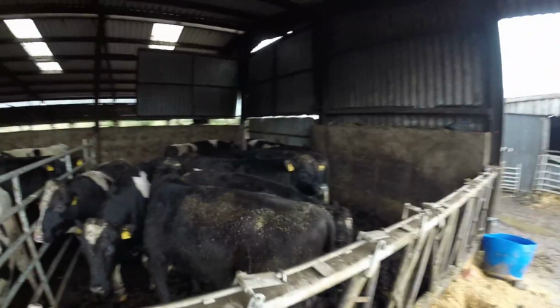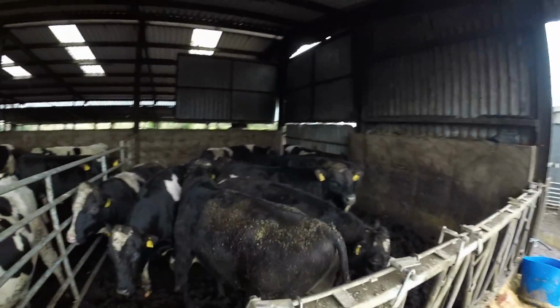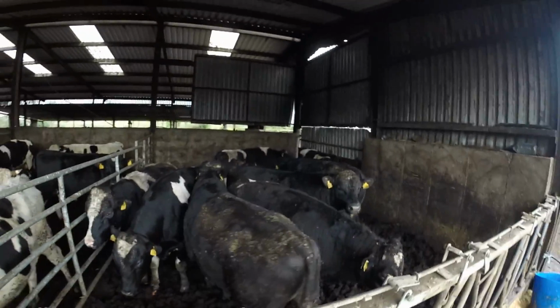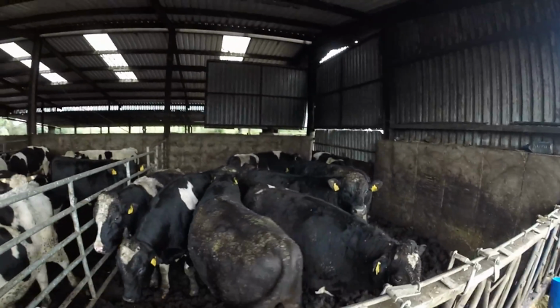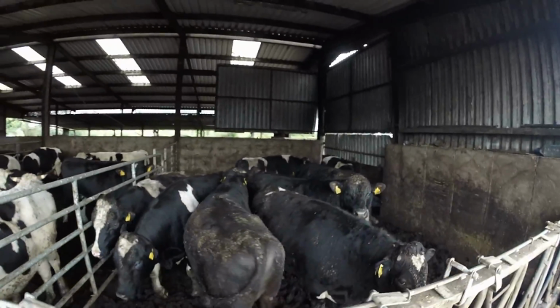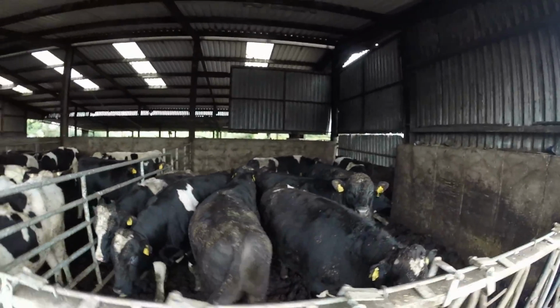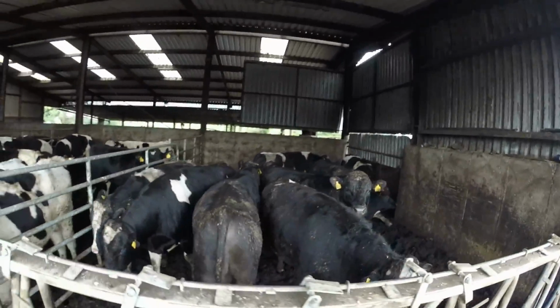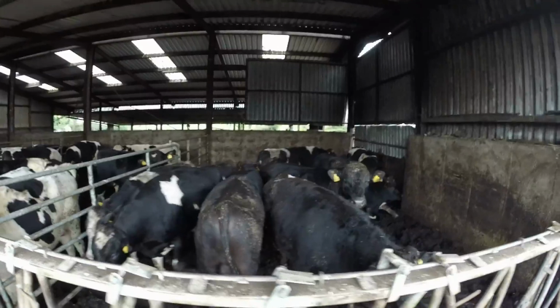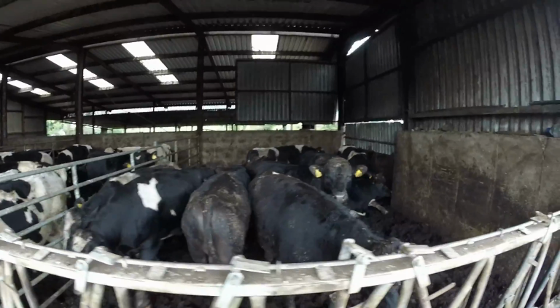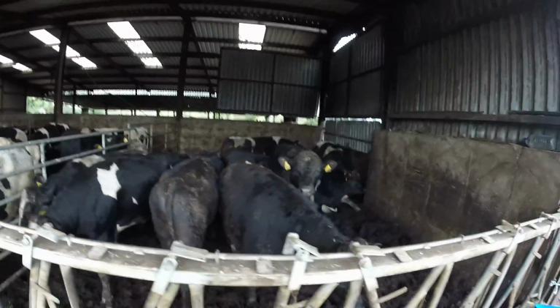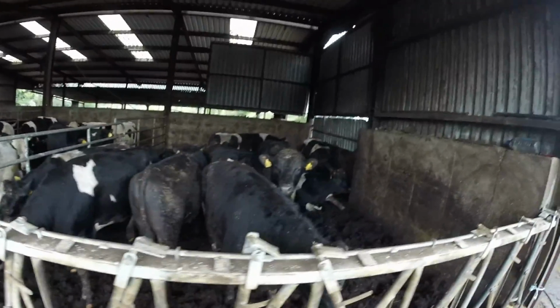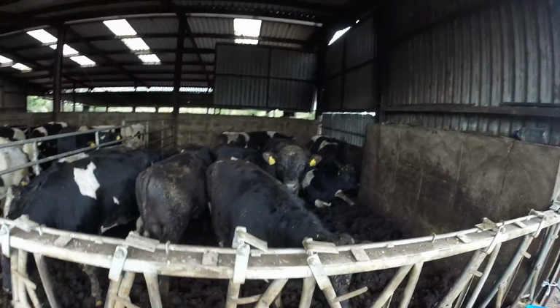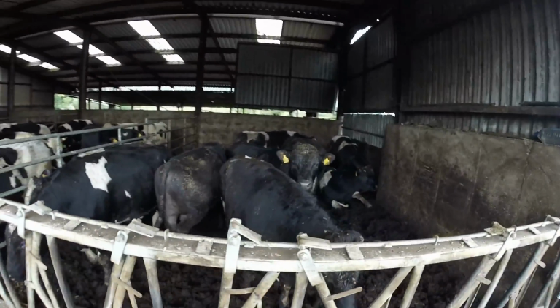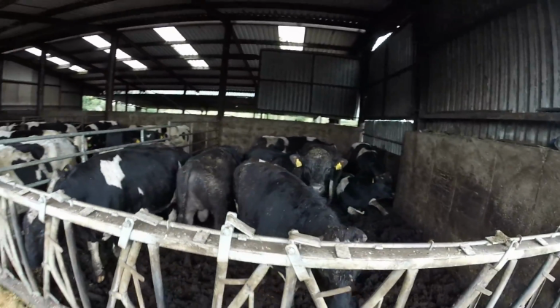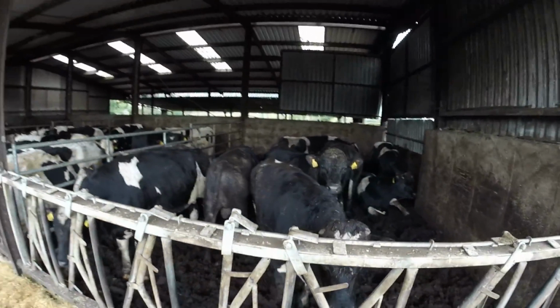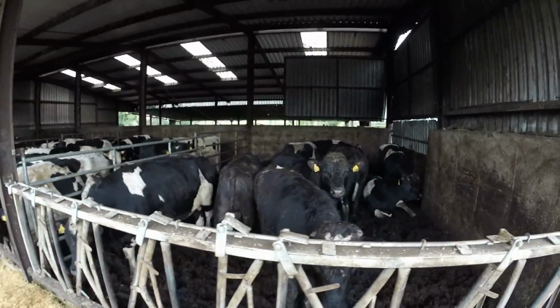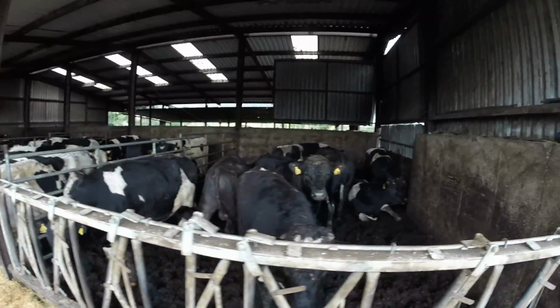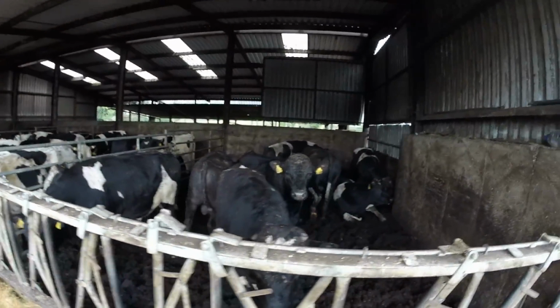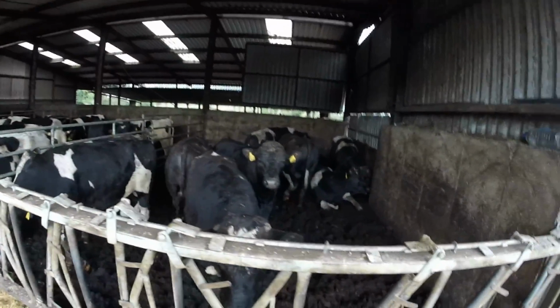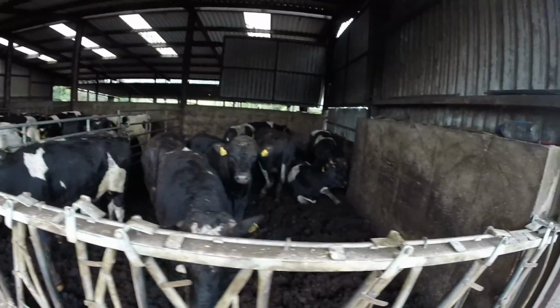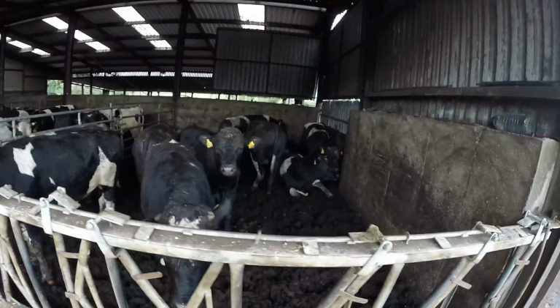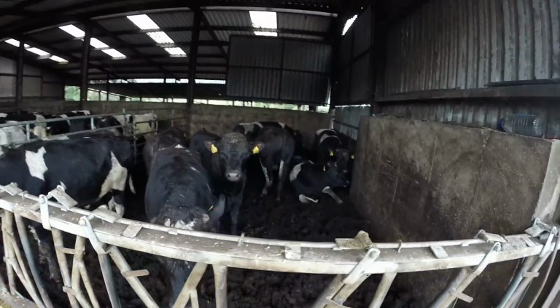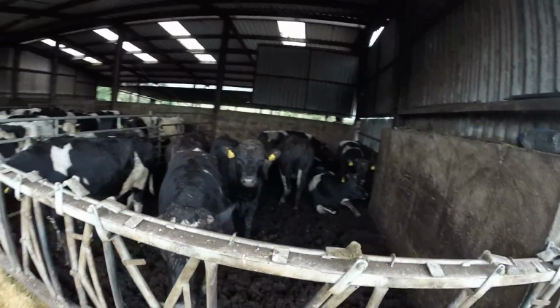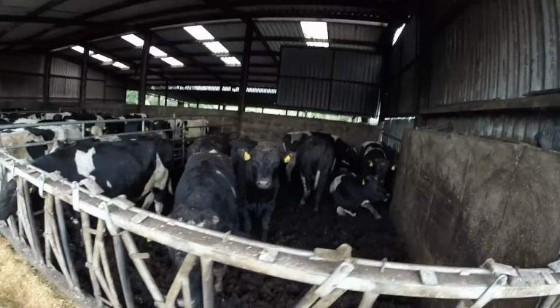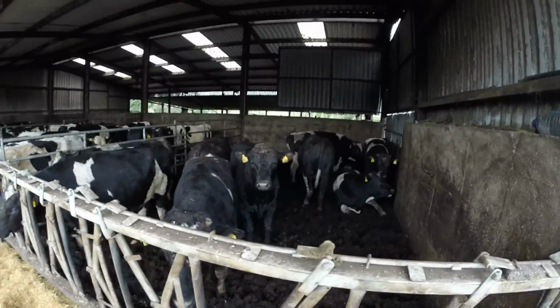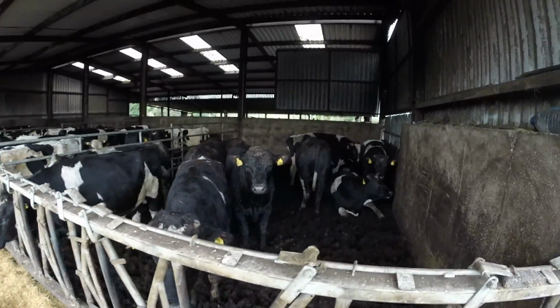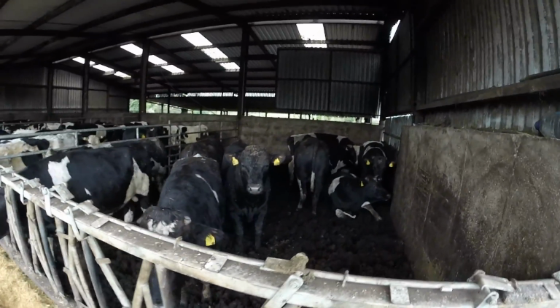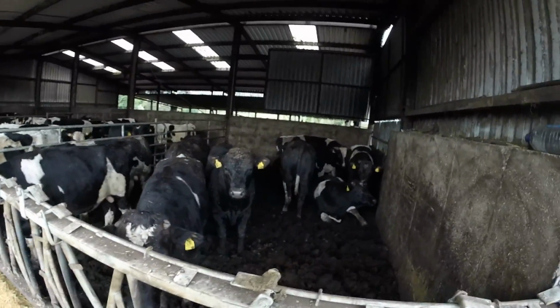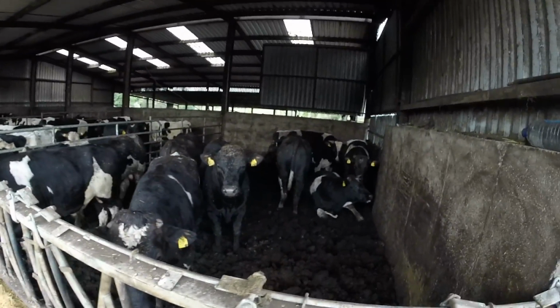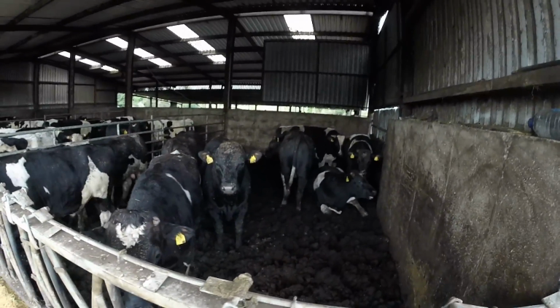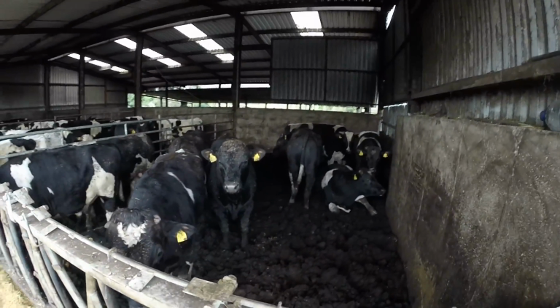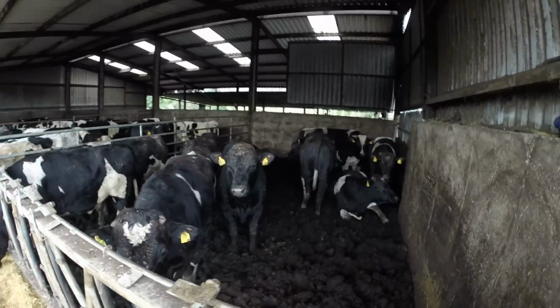I just wanted to come in and show you the next load of bulls and the kind of quality we have here — Friesians and Jersey Crosses in there.